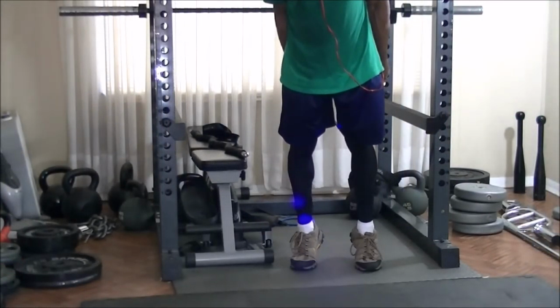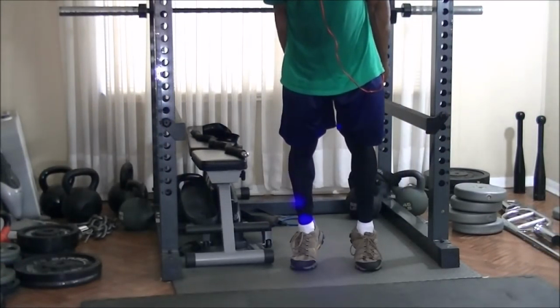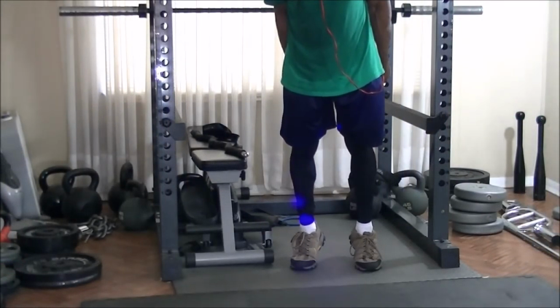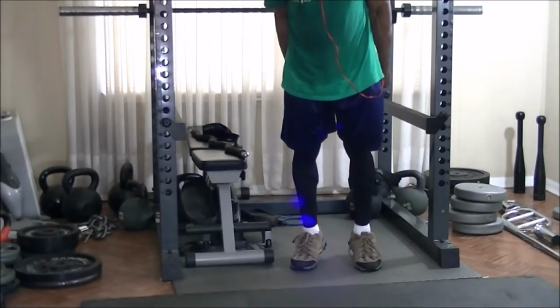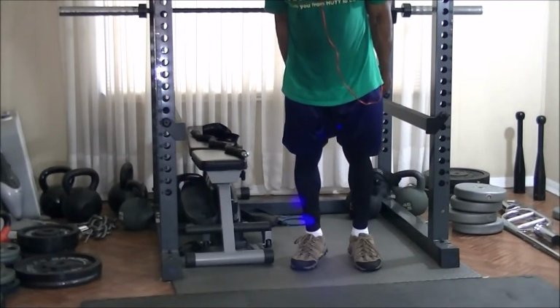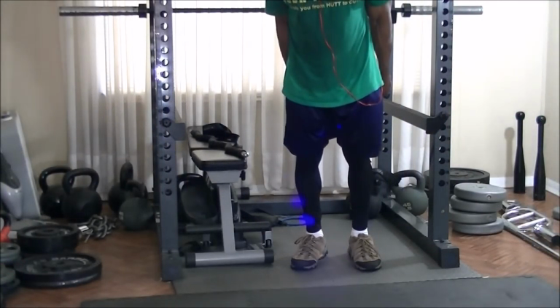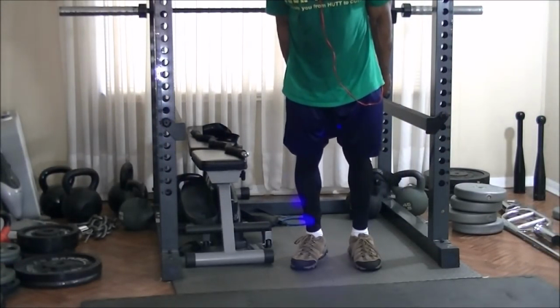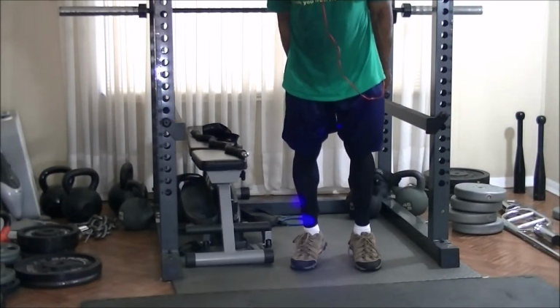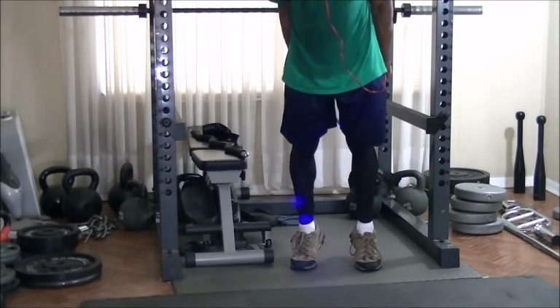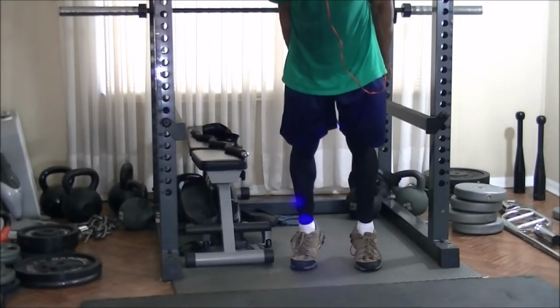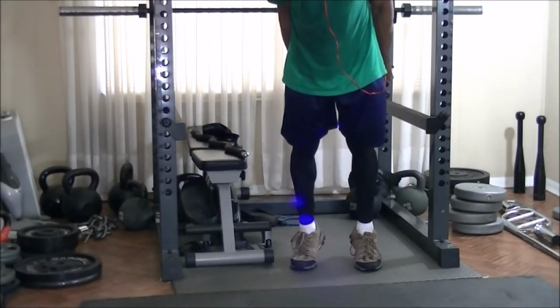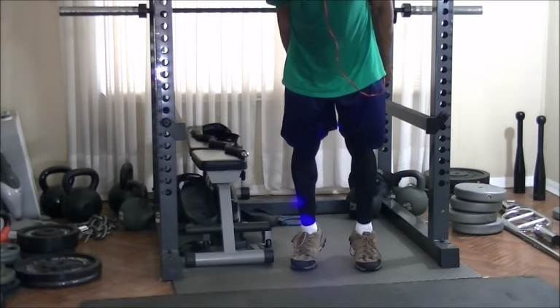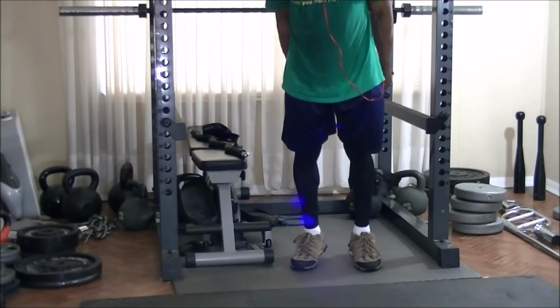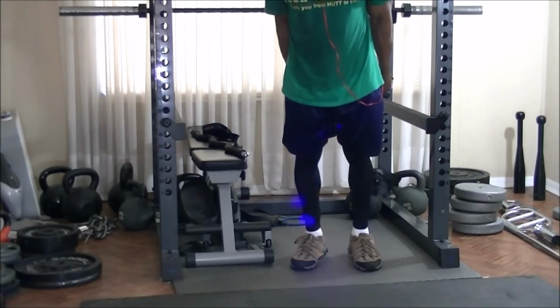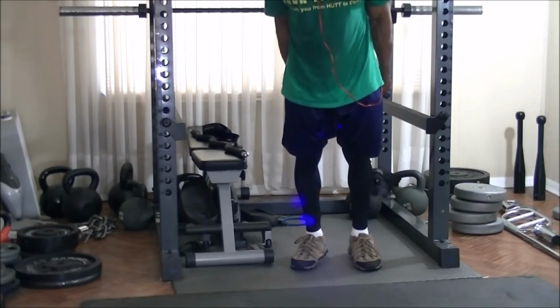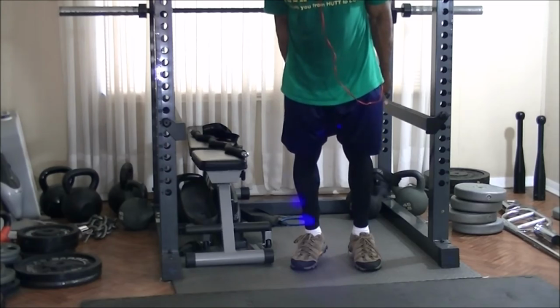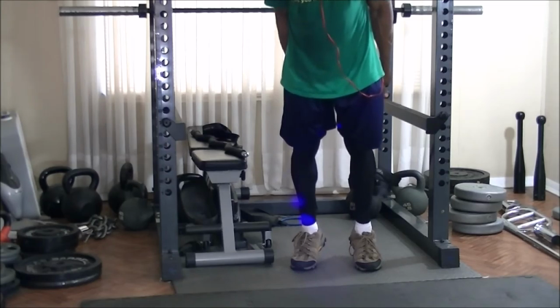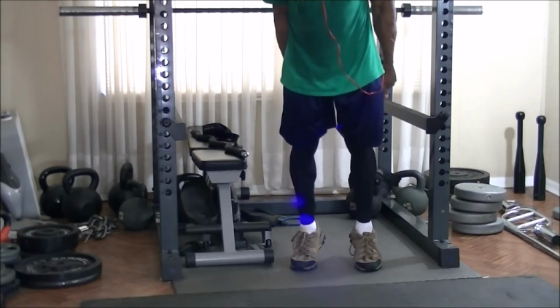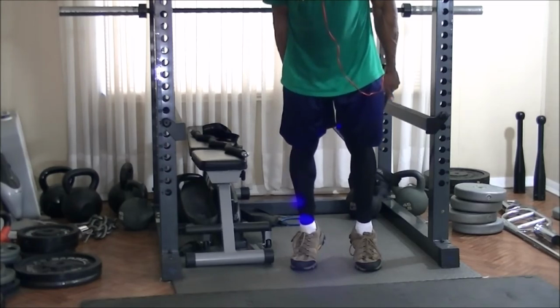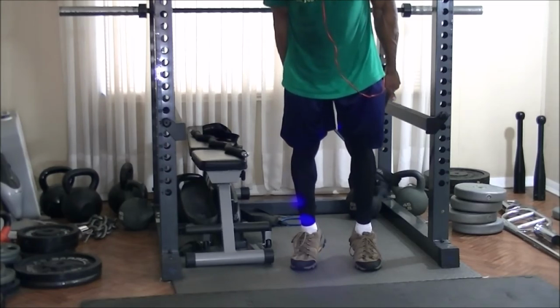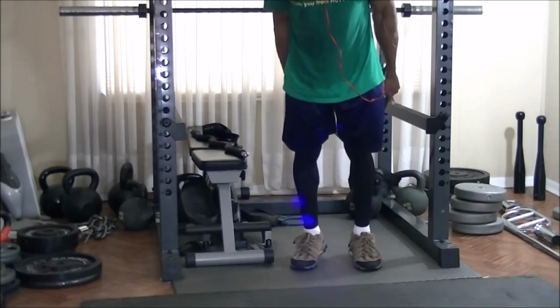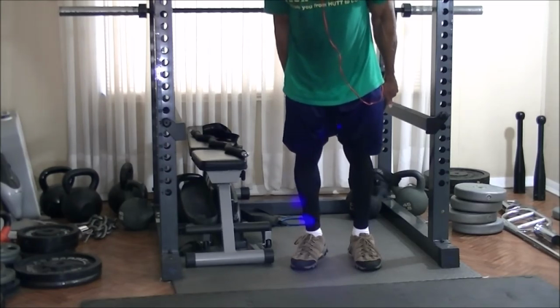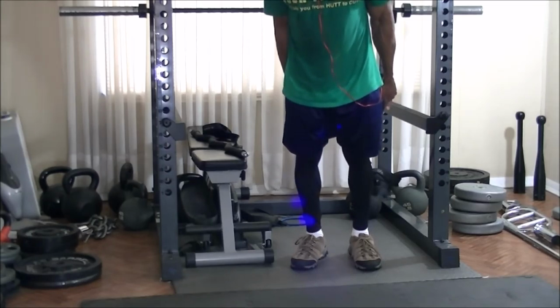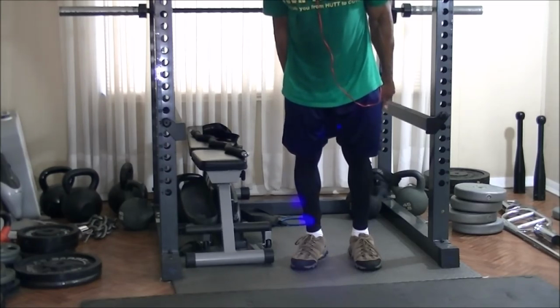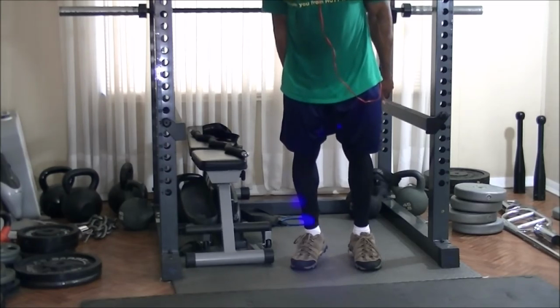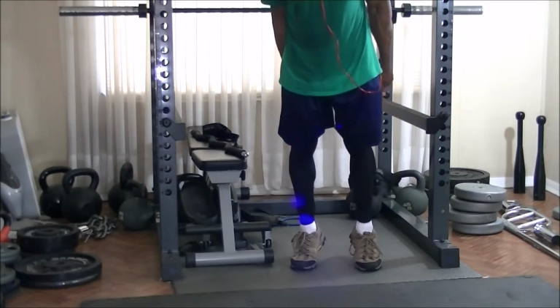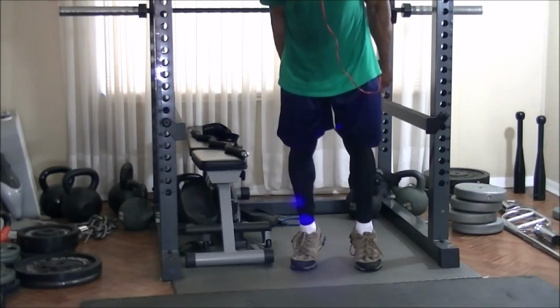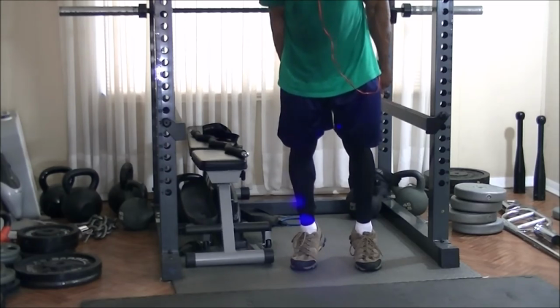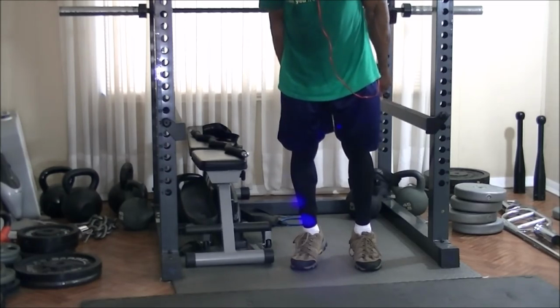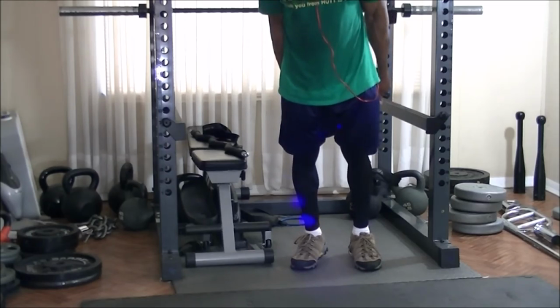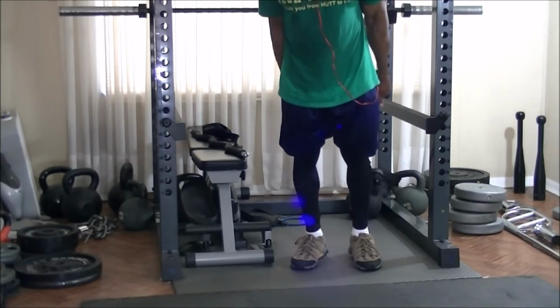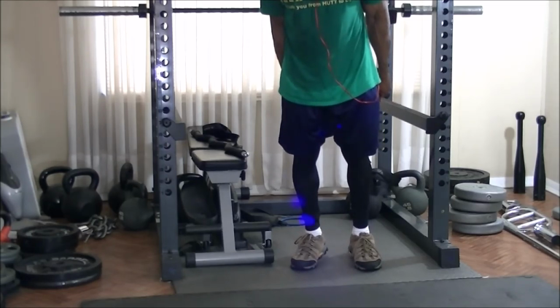I still wanted to get more calf work in, so I decided to do some anchor resistance band calf raises rather than doing more work with my legs.